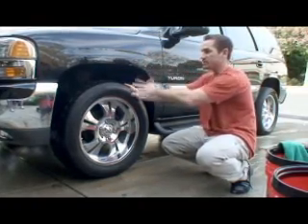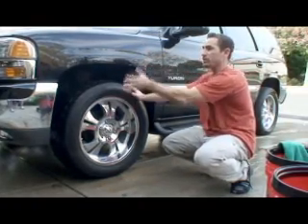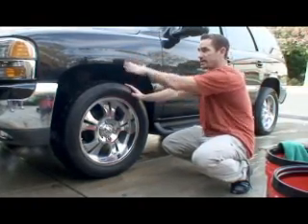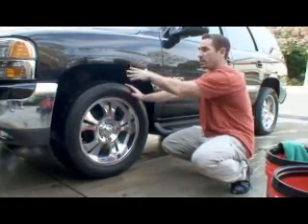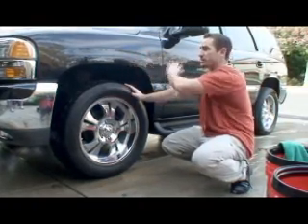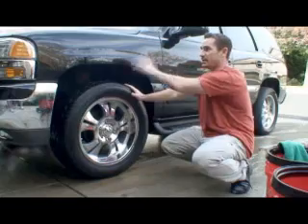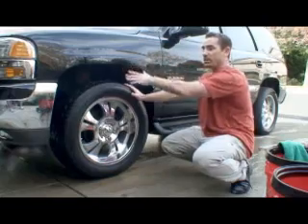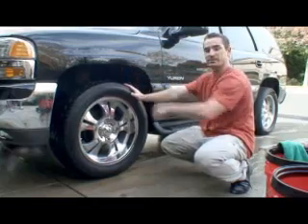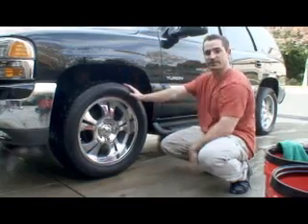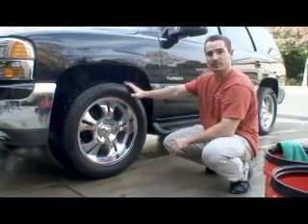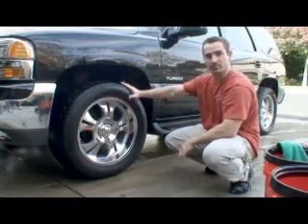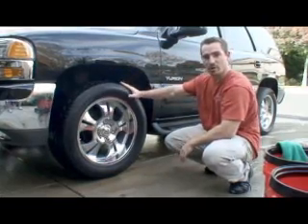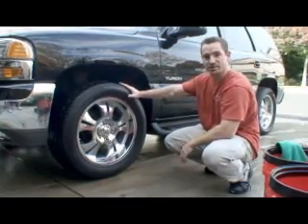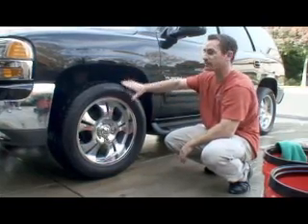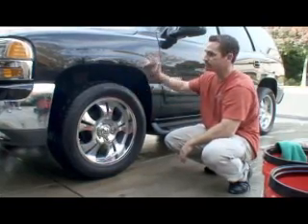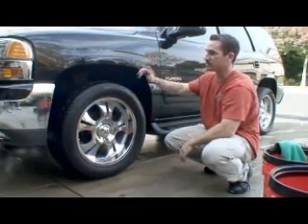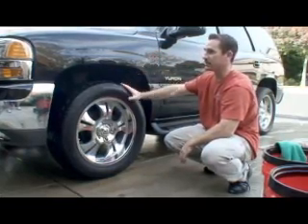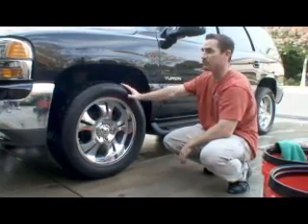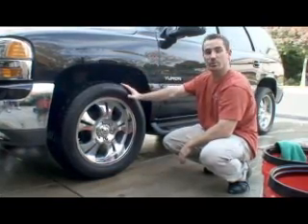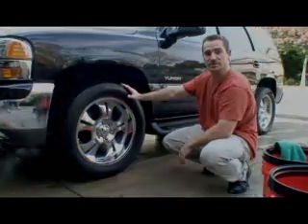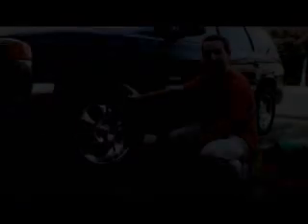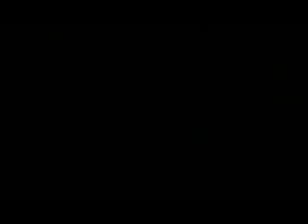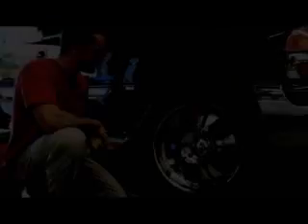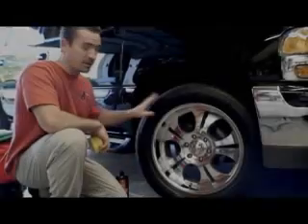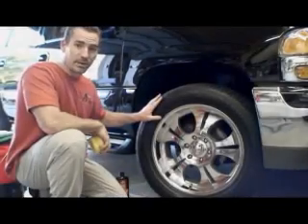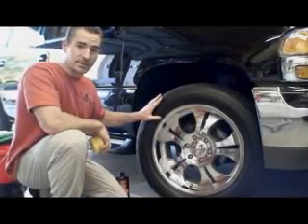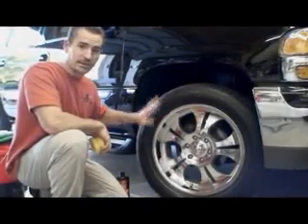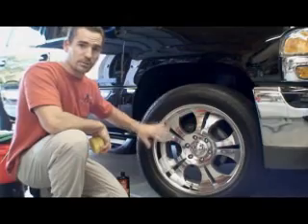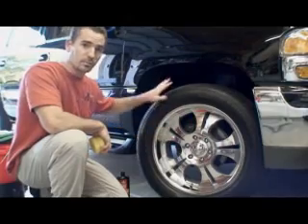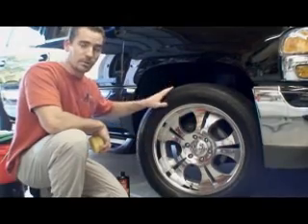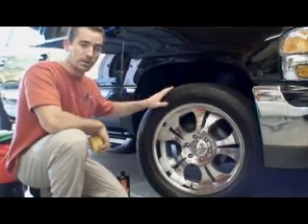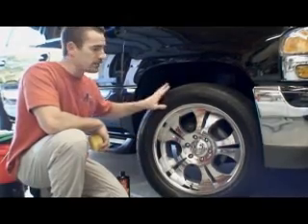Now we'll just go right into washing. Any water that's left over from washing the tires, clean it off when you wash the tire. Now that we have the tire, wheel, and wheel well clean, we'll dress the tire and the wheel well.